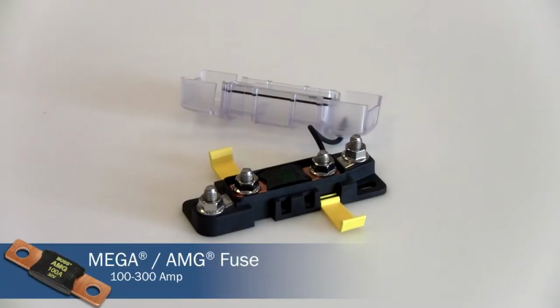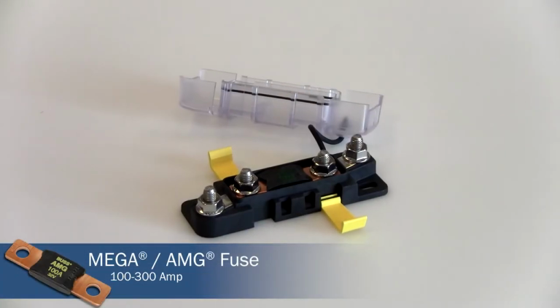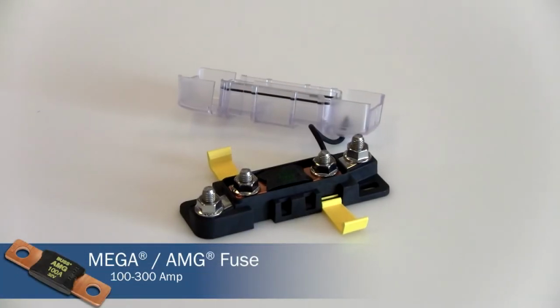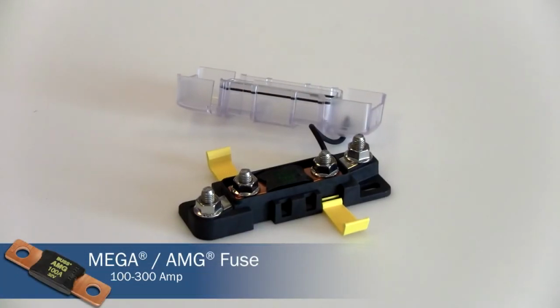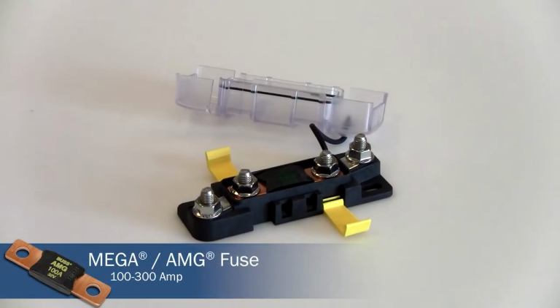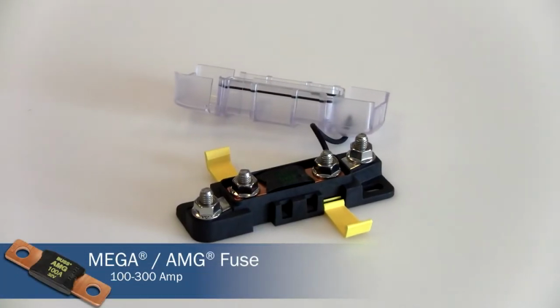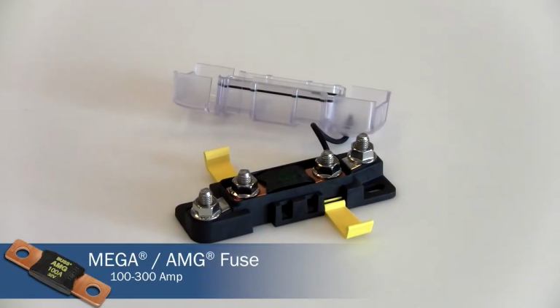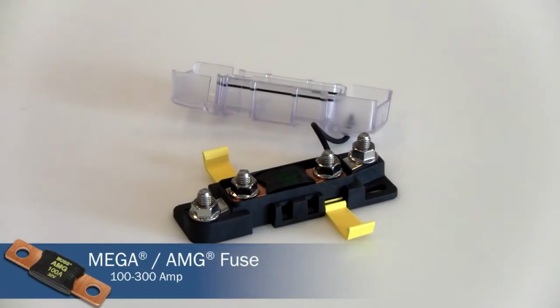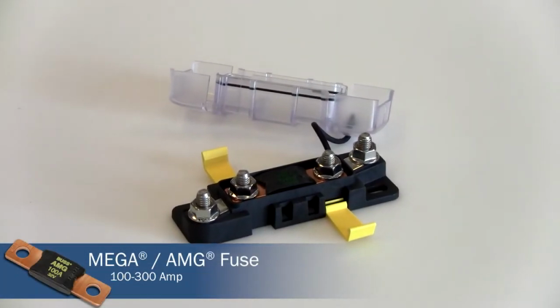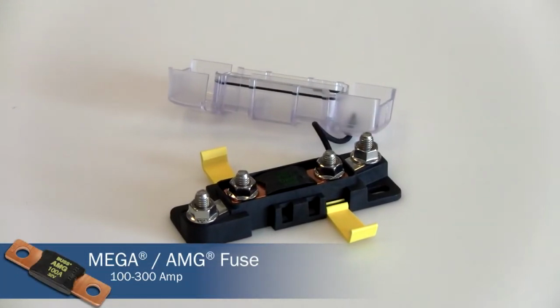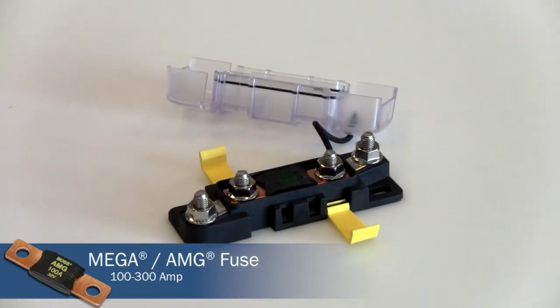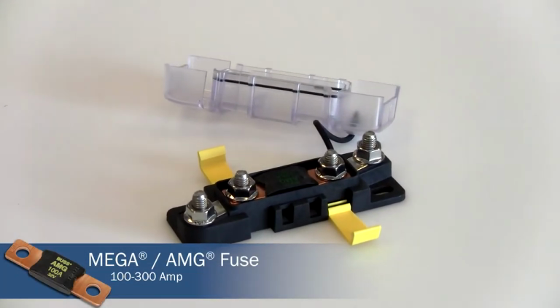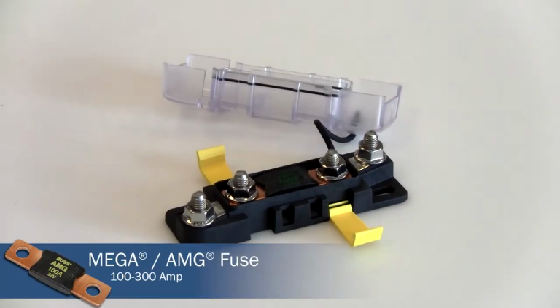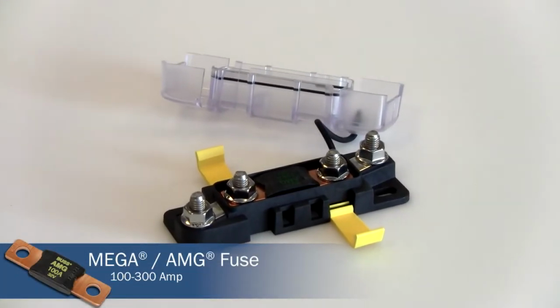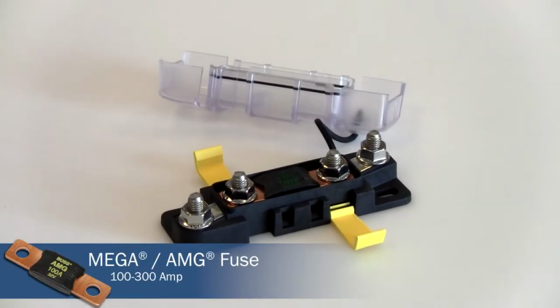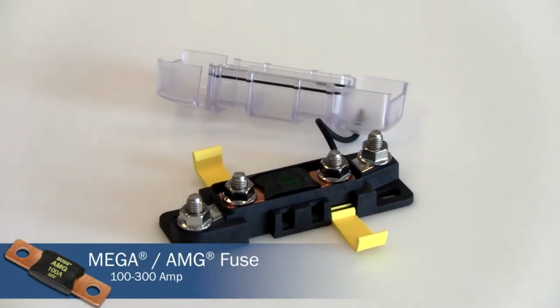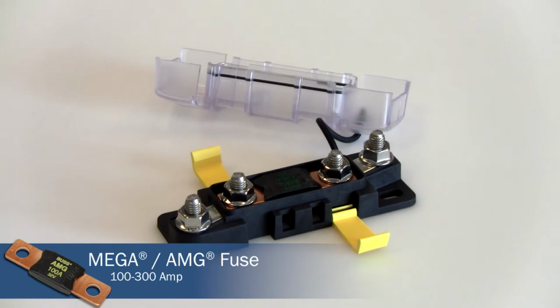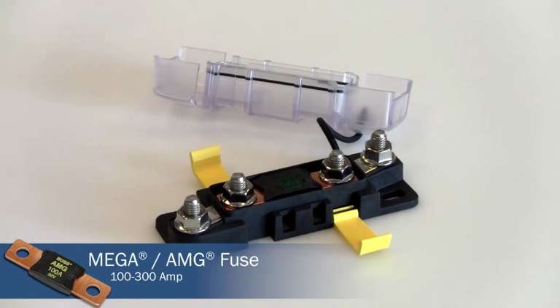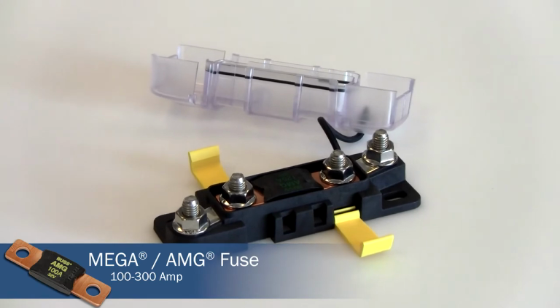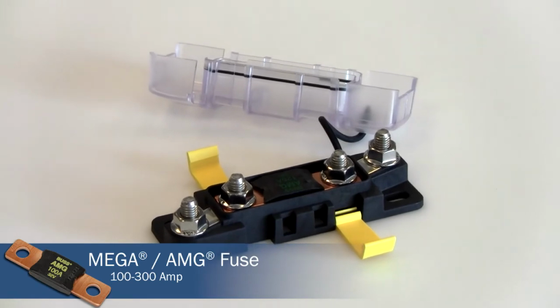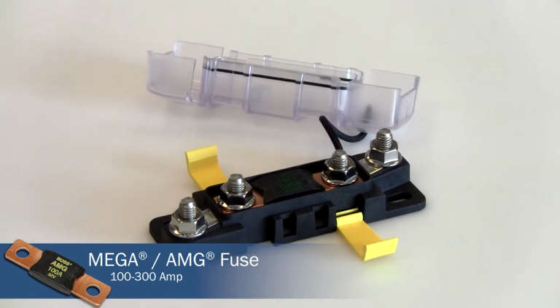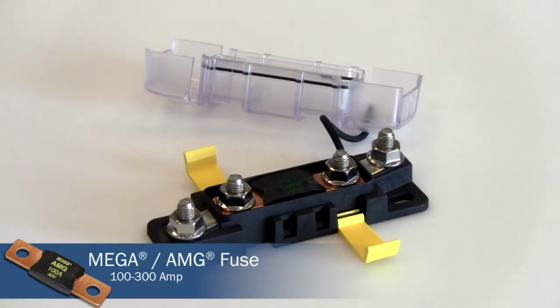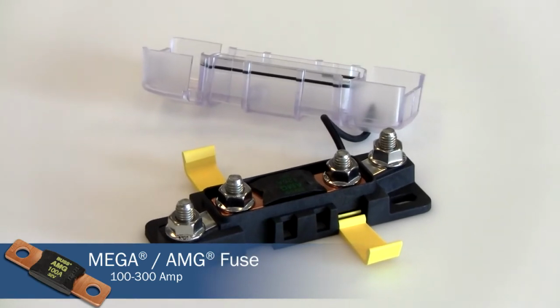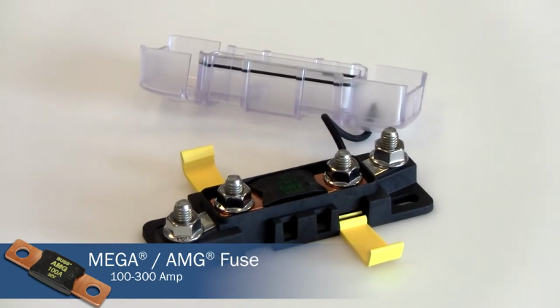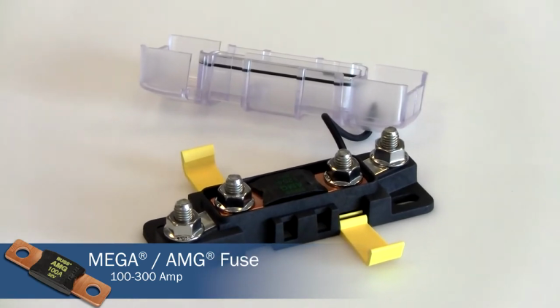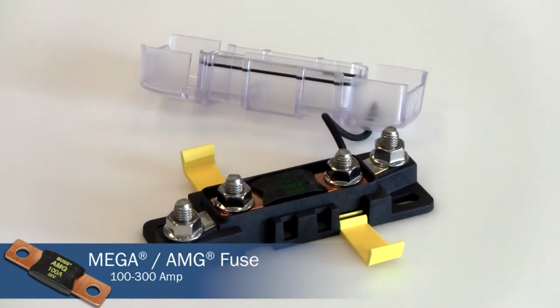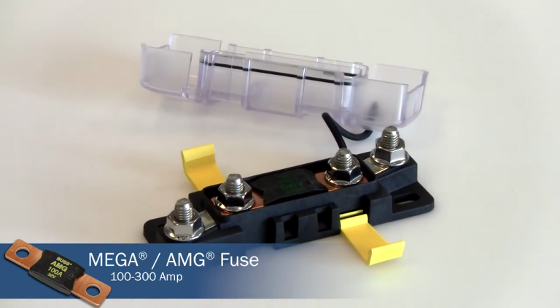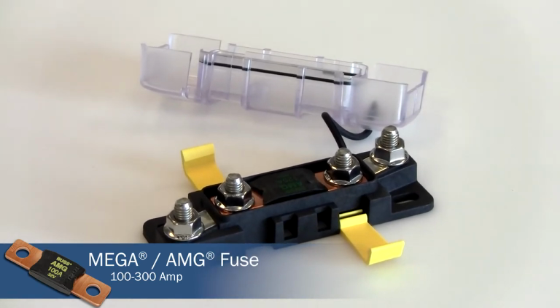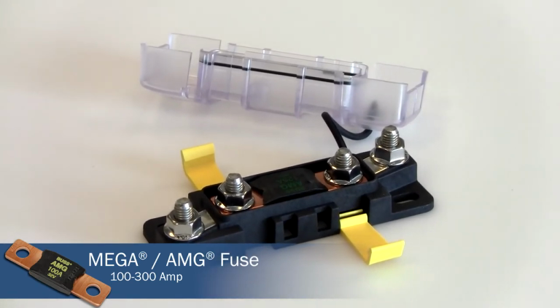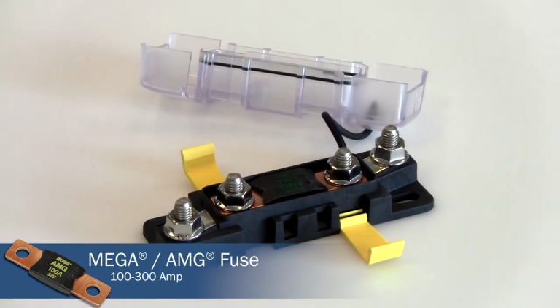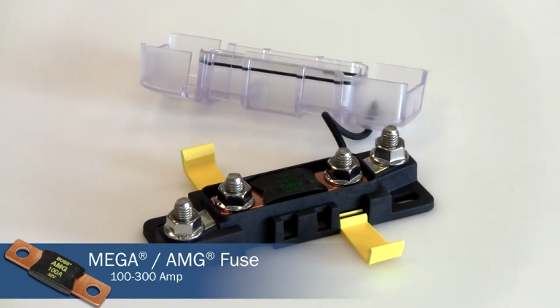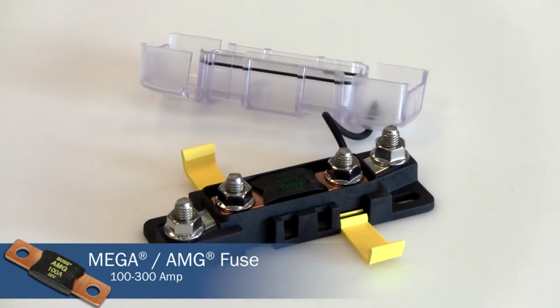The second is the Mega AMG fuse, which is used for fuses from 100 to 300 amperes.